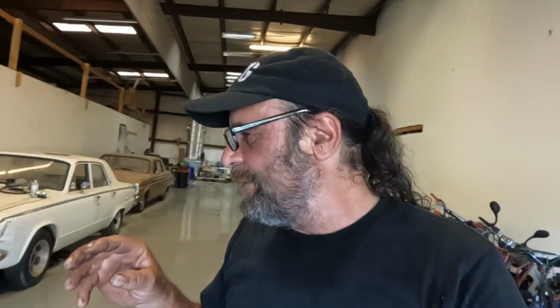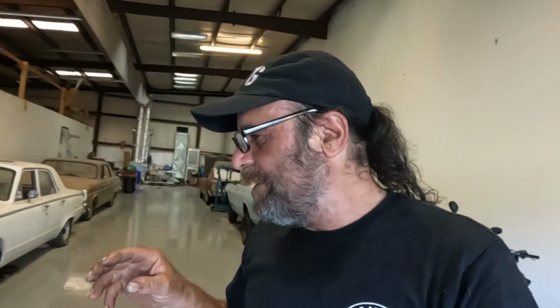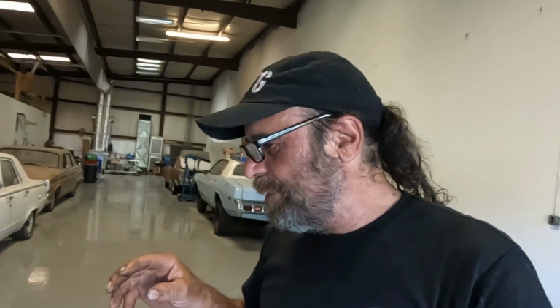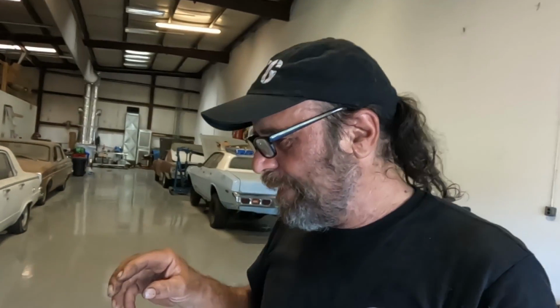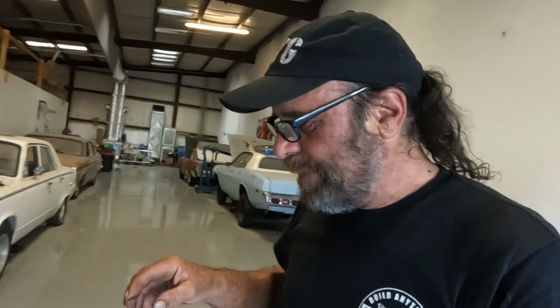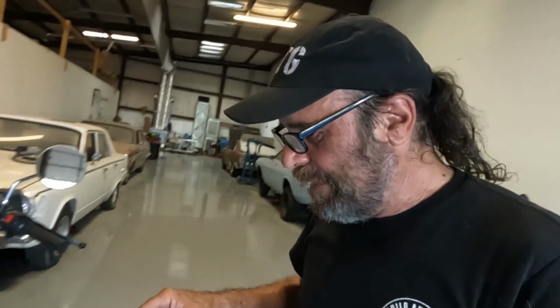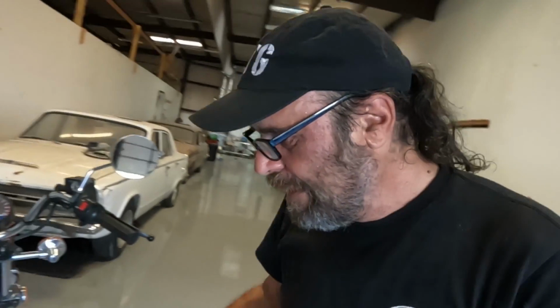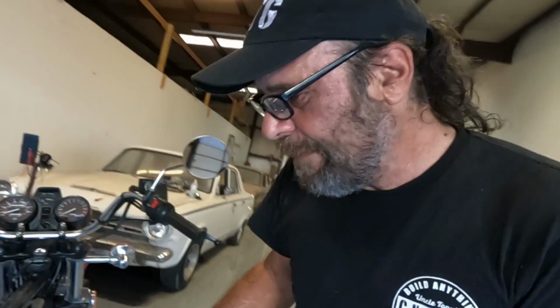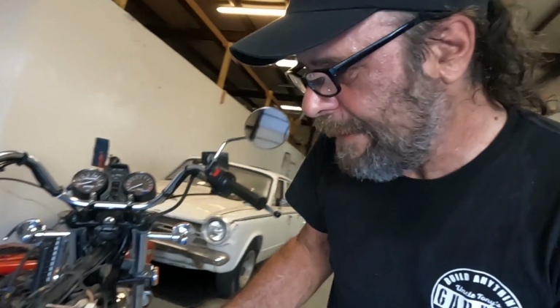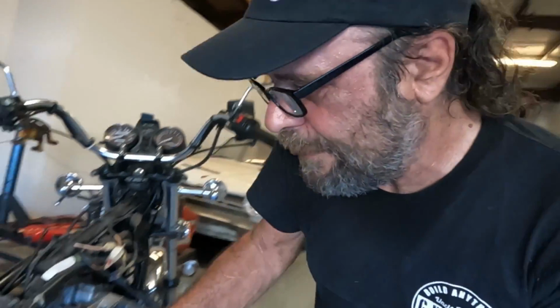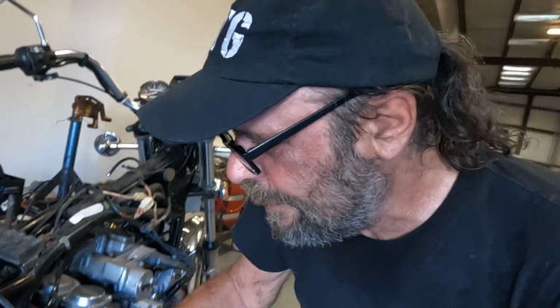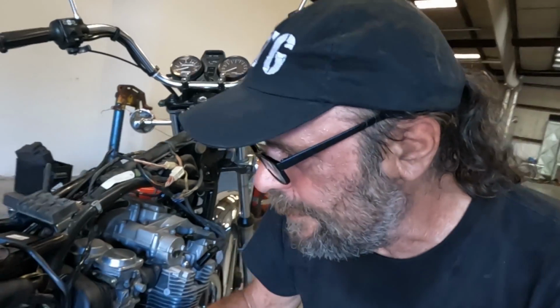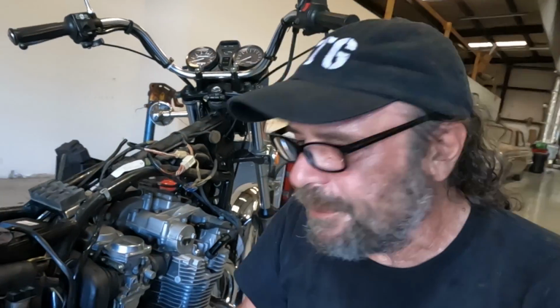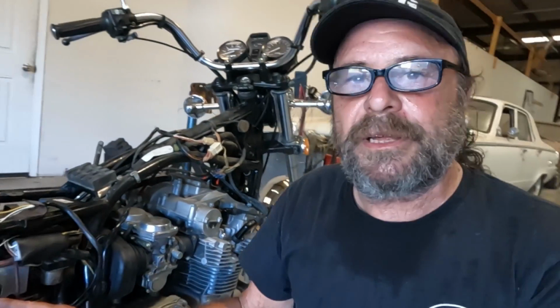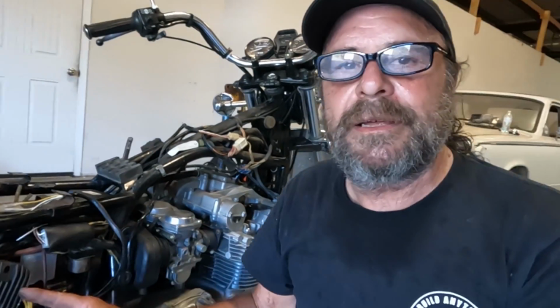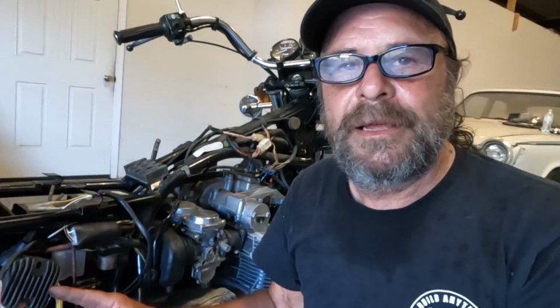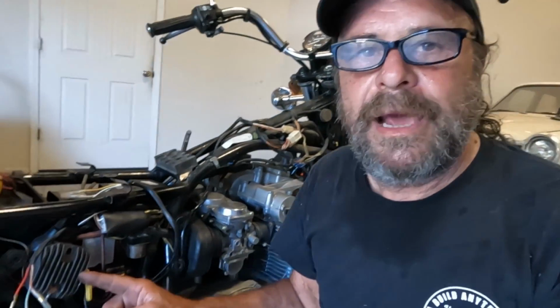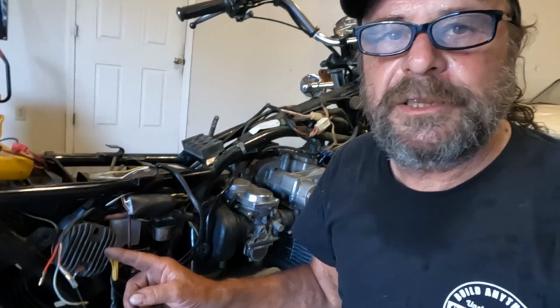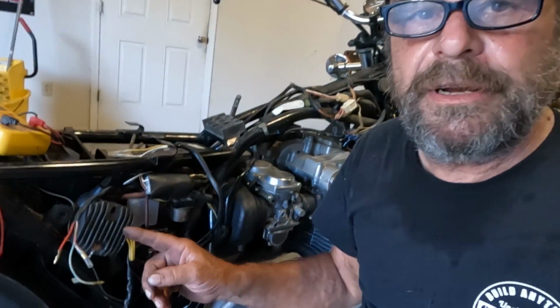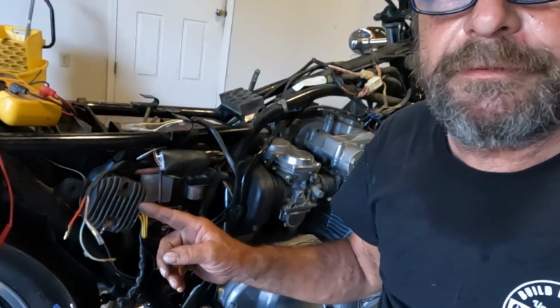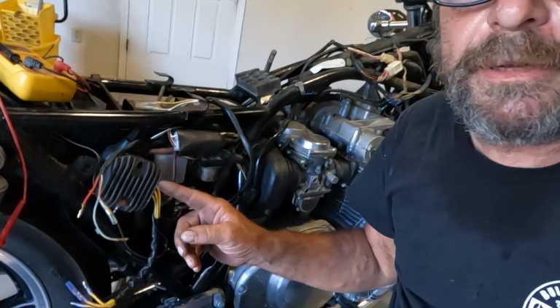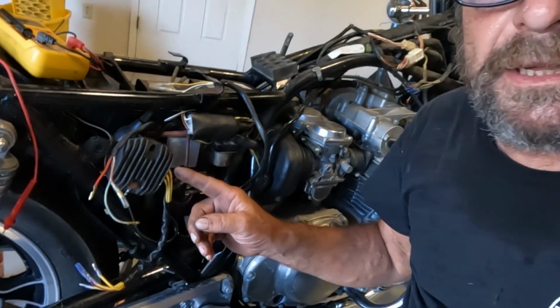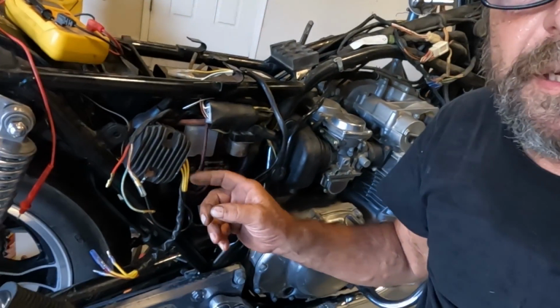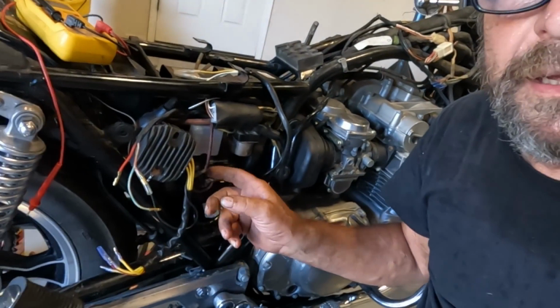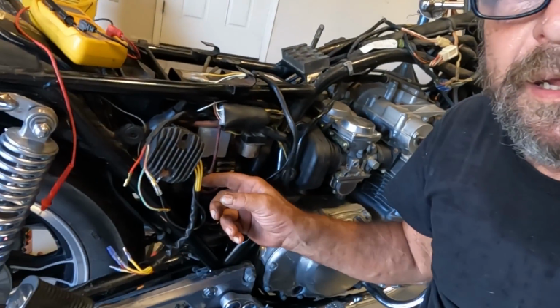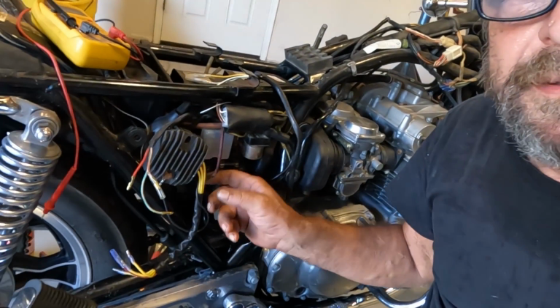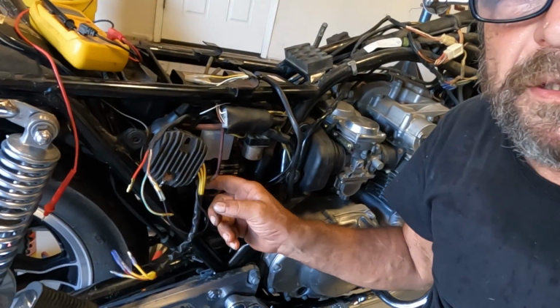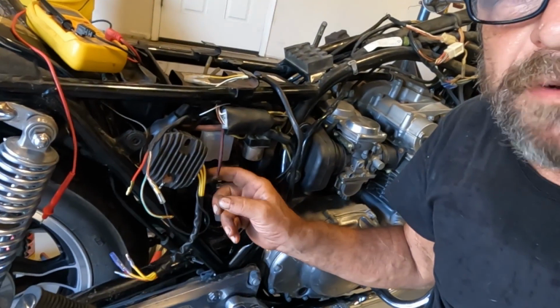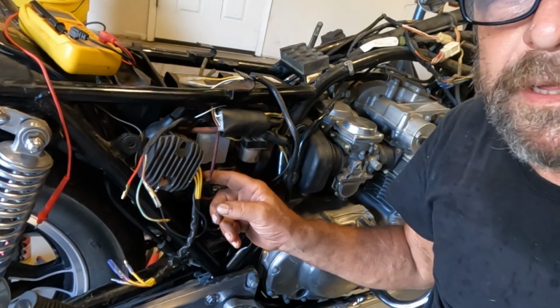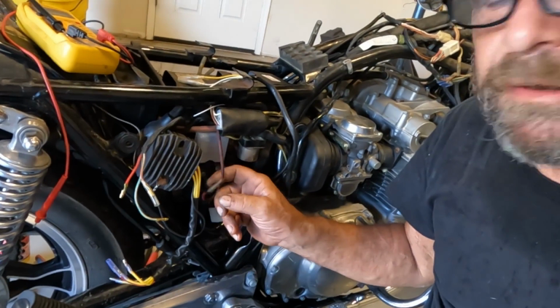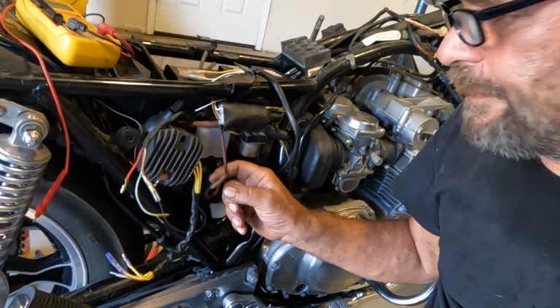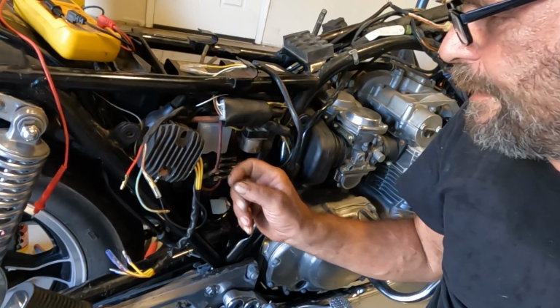Car guys know the term regulator but not rectifier, because on a car the rectifier is already built into the alternator — so when it goes bad, it's just called a bad alternator. But on a motorcycle, regulator rectifier is its own separate component. Here's the one on this bike — it's already been replaced.